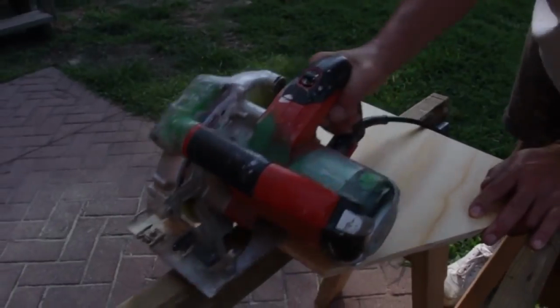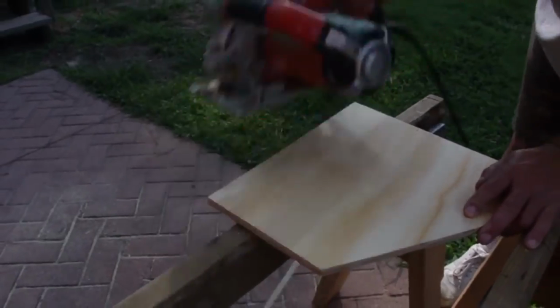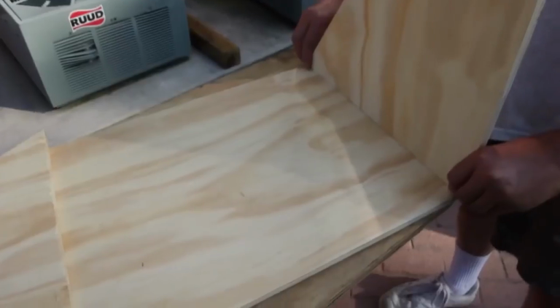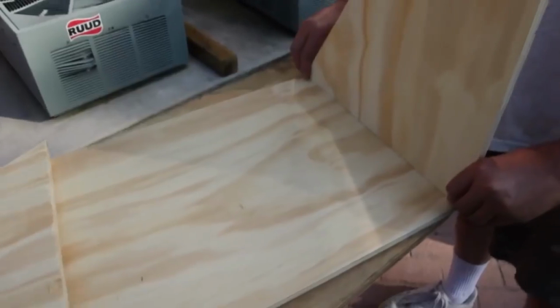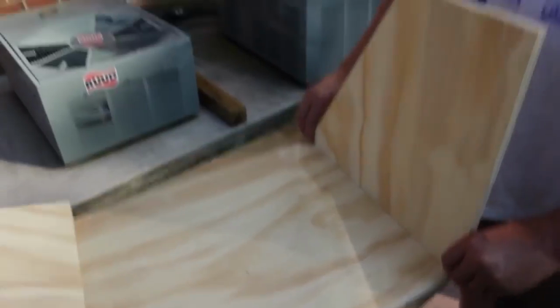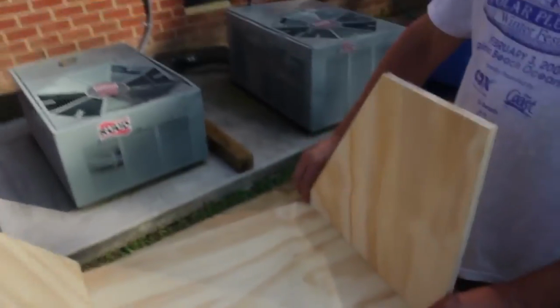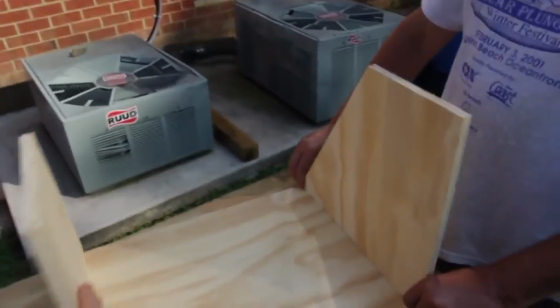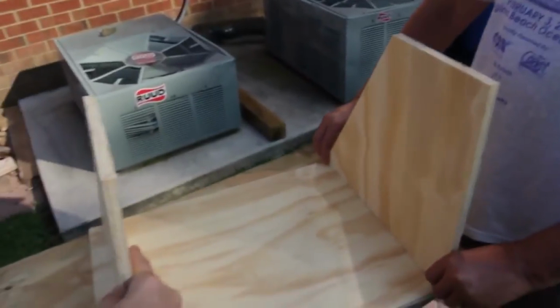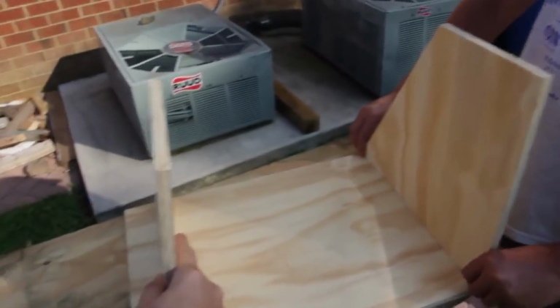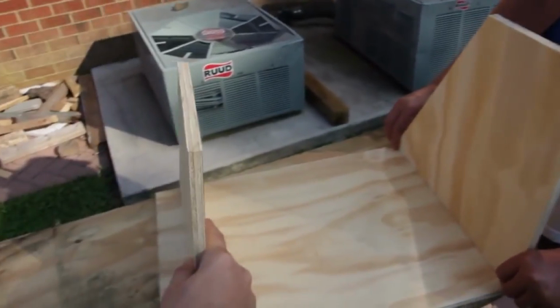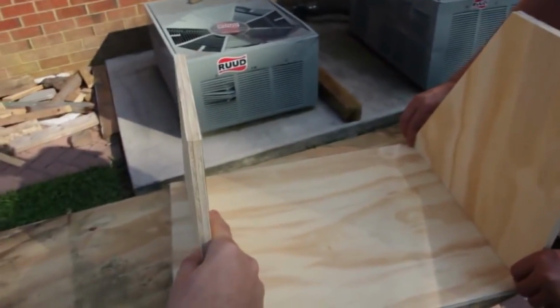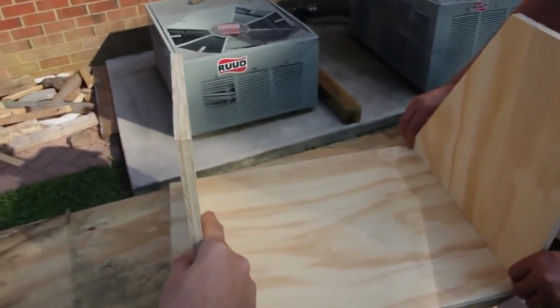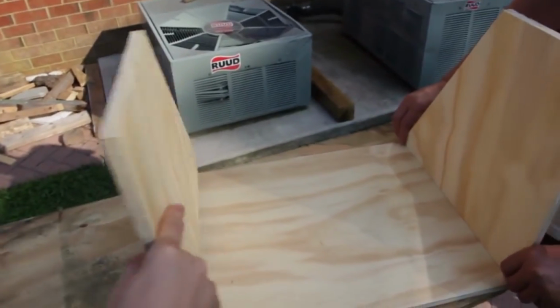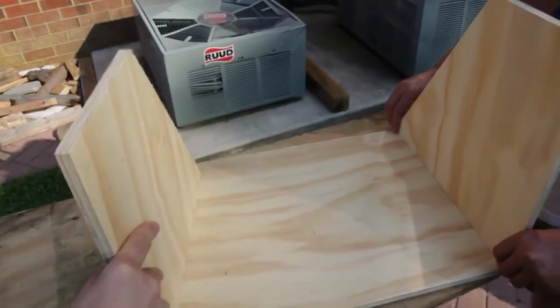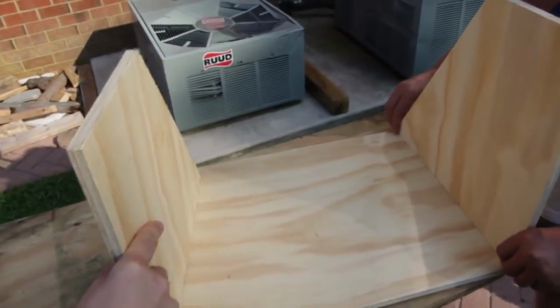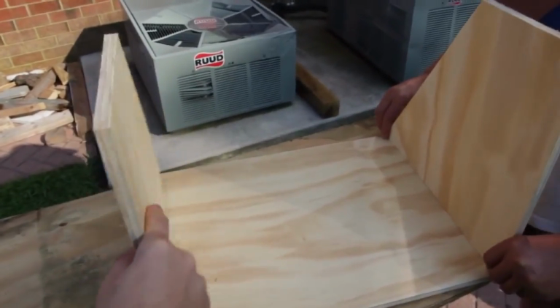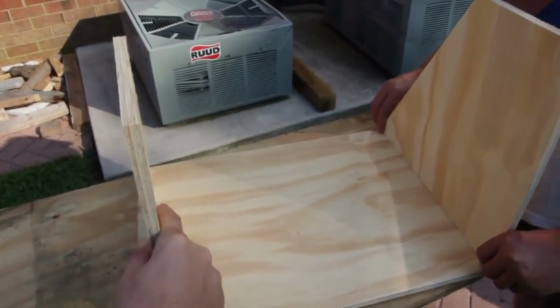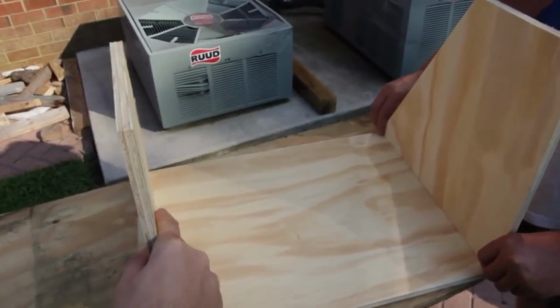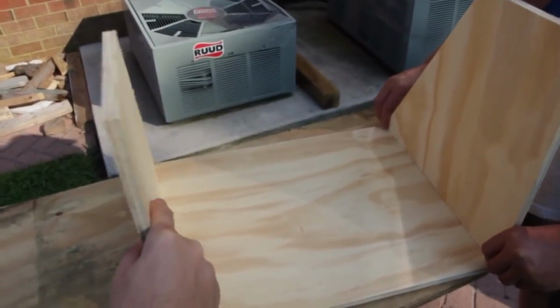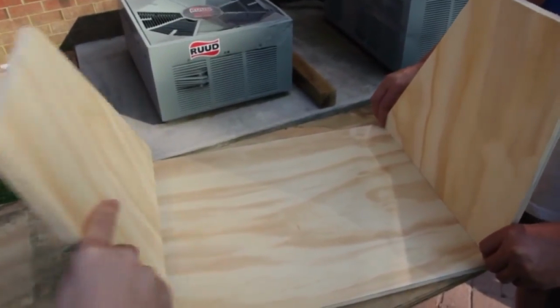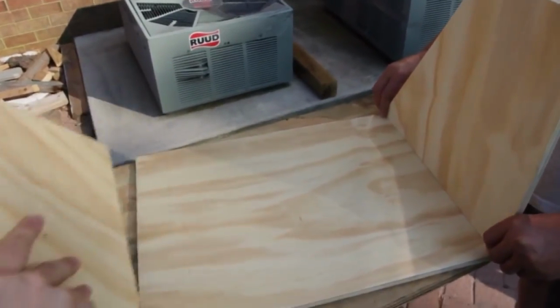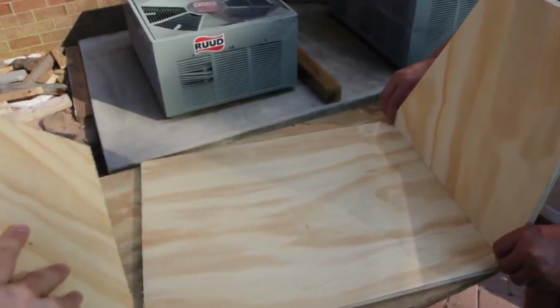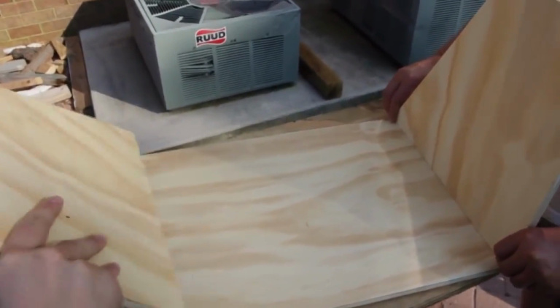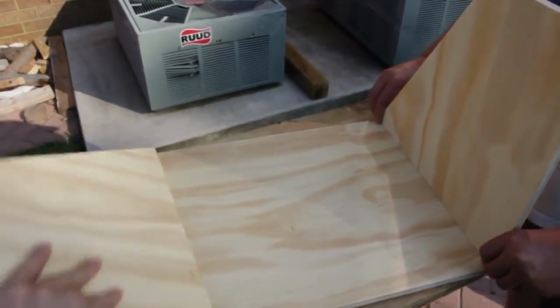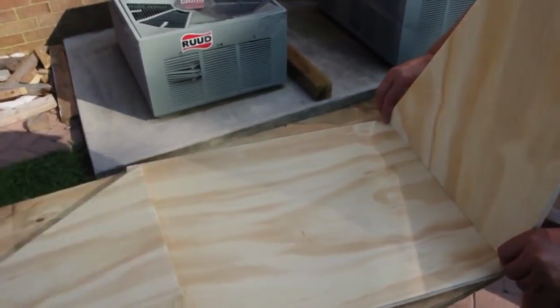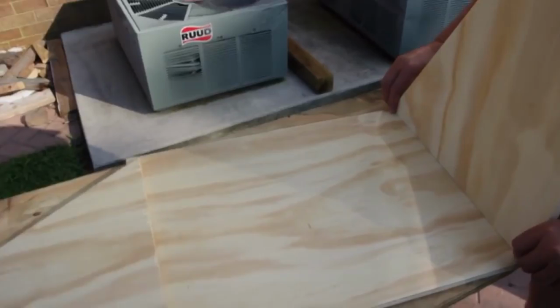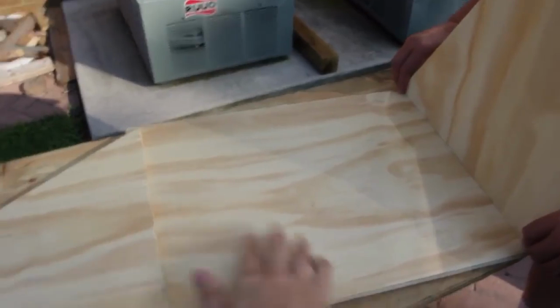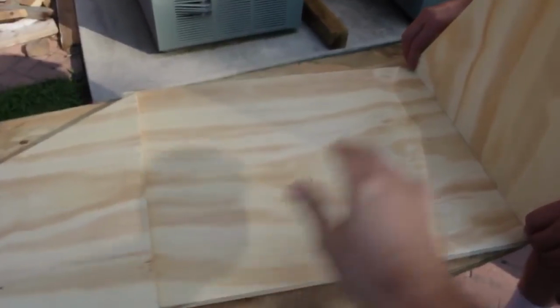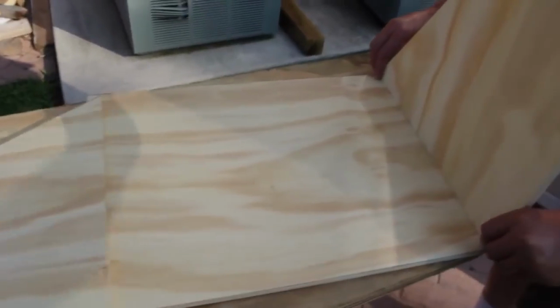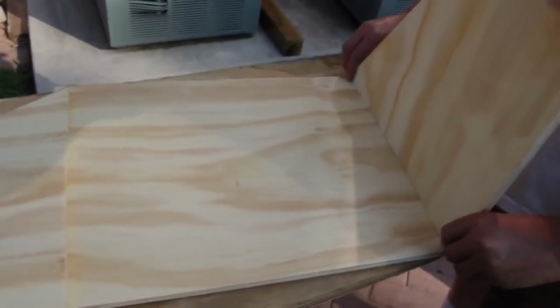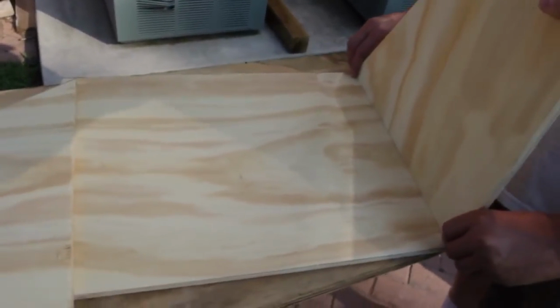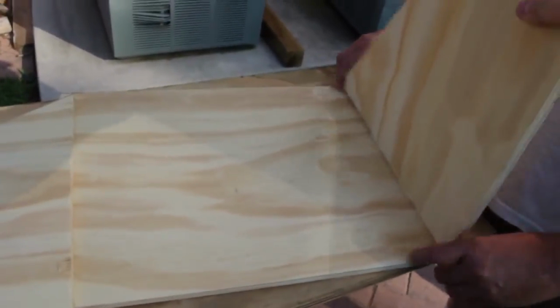So guys, it's gonna look like this — three boards: one, two, and three.